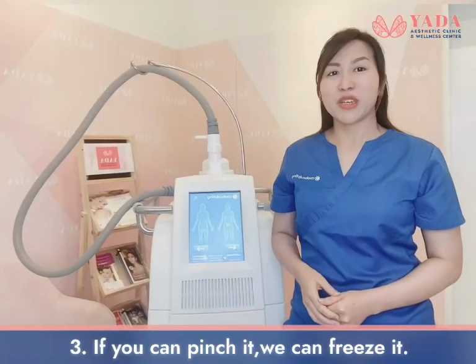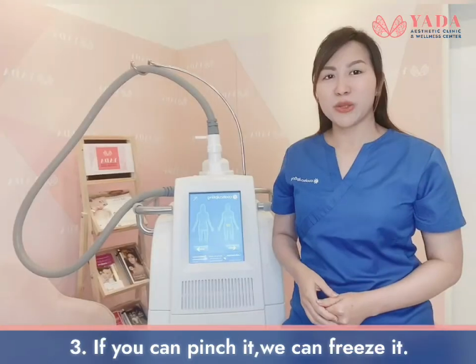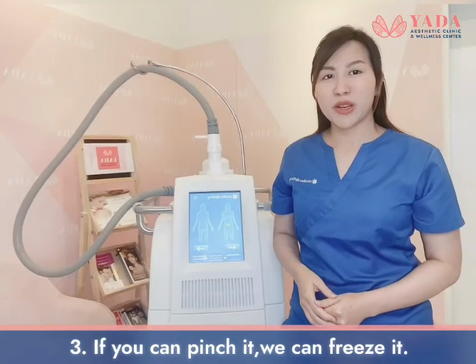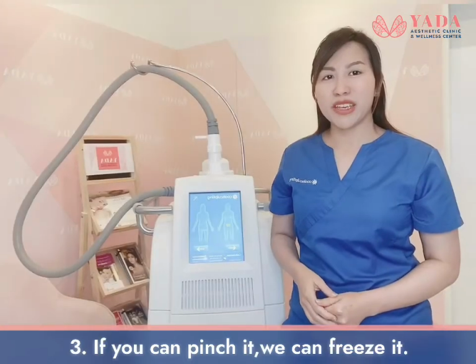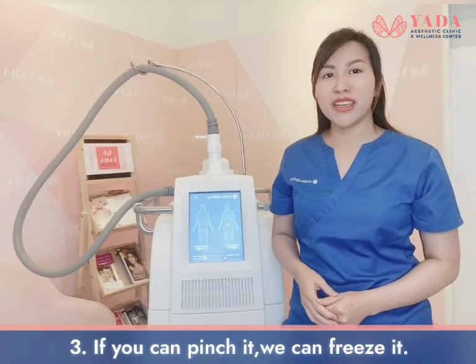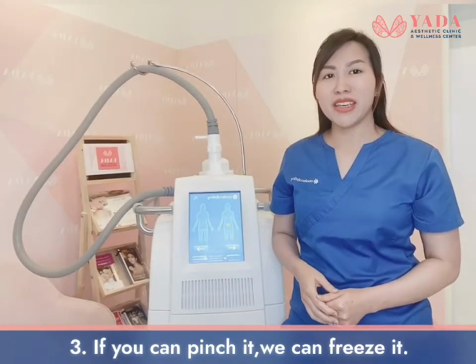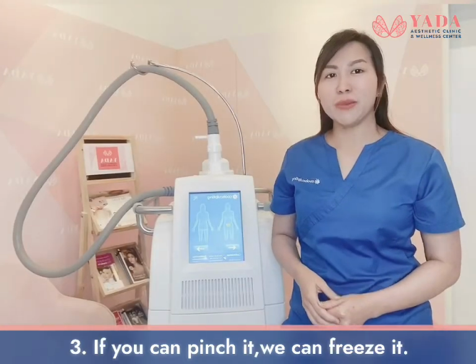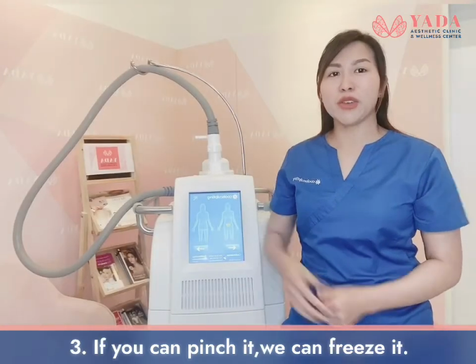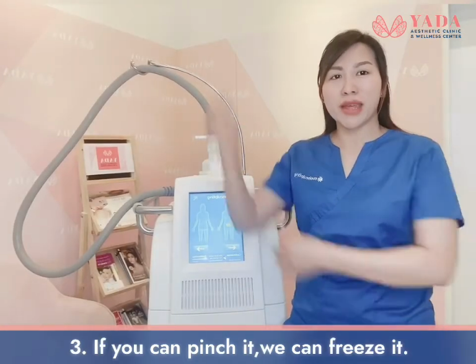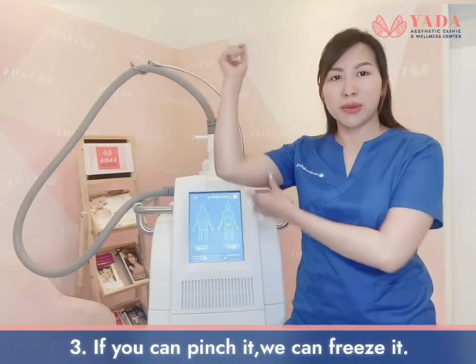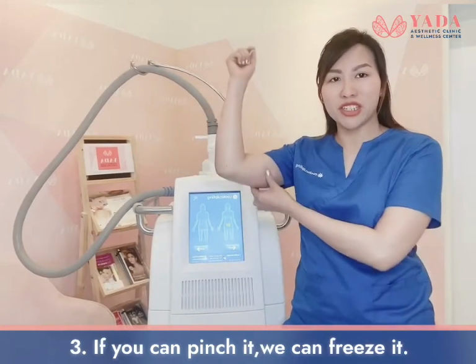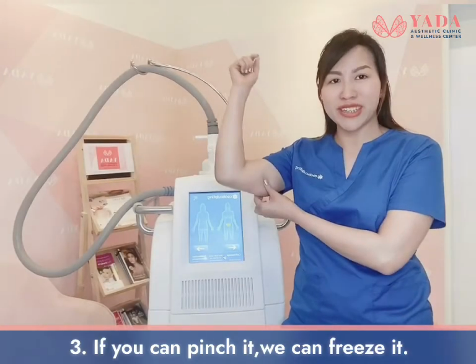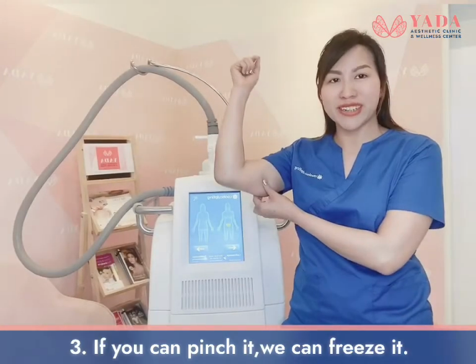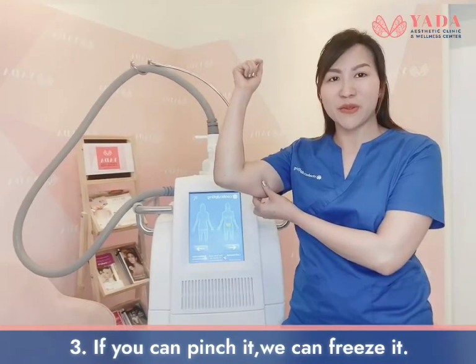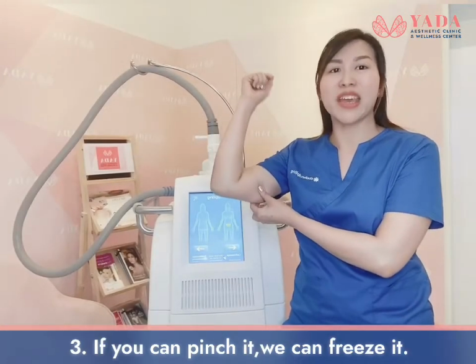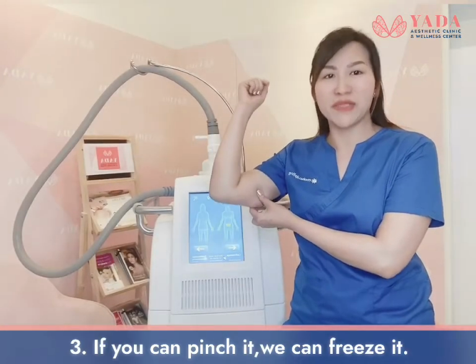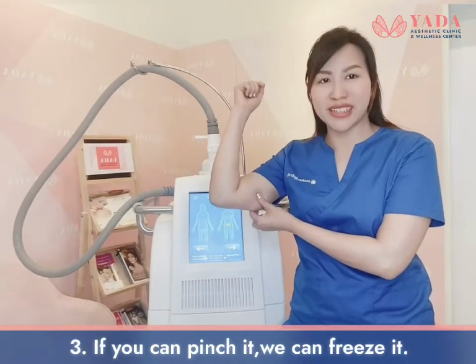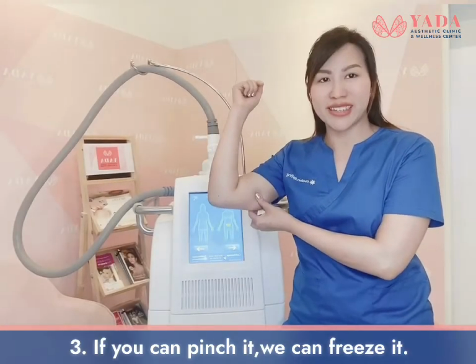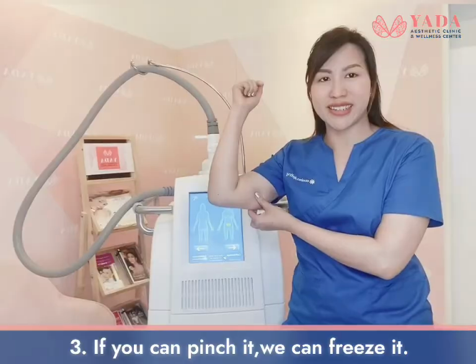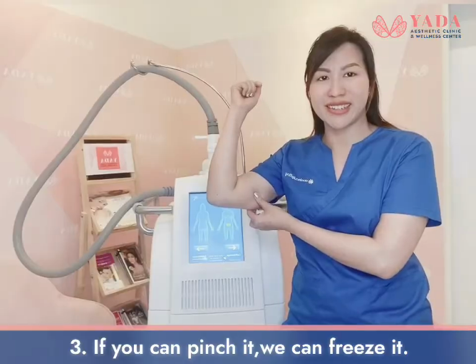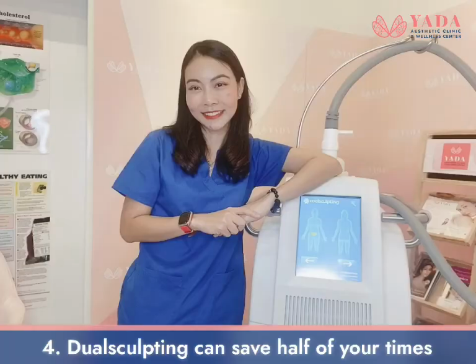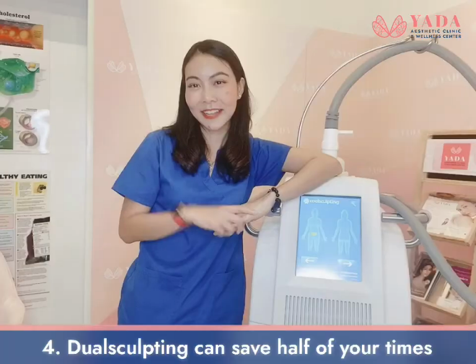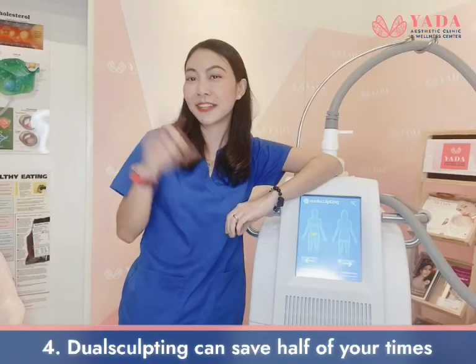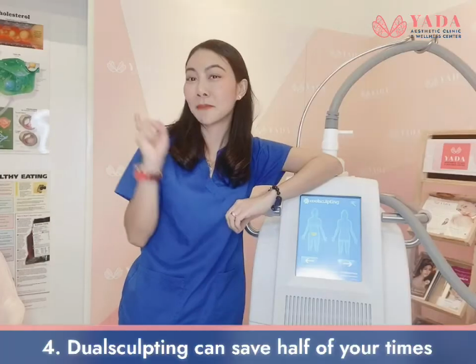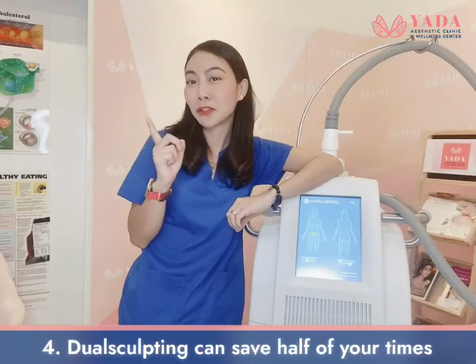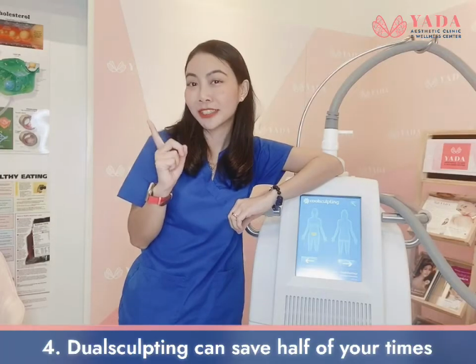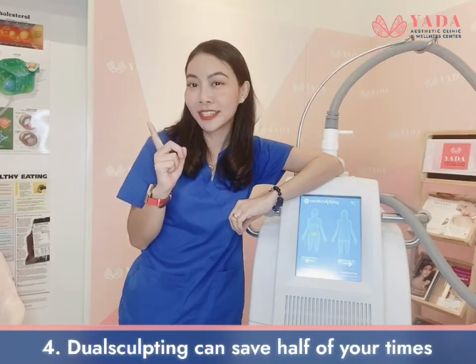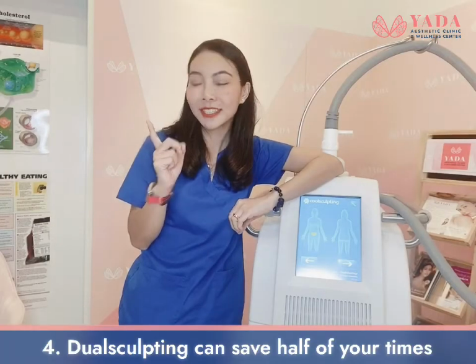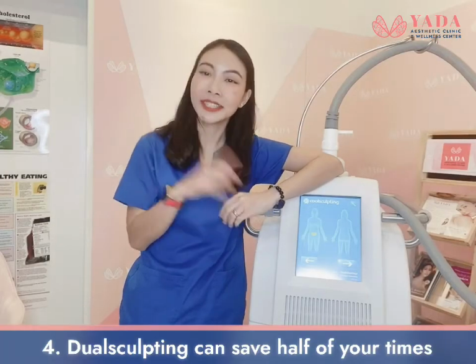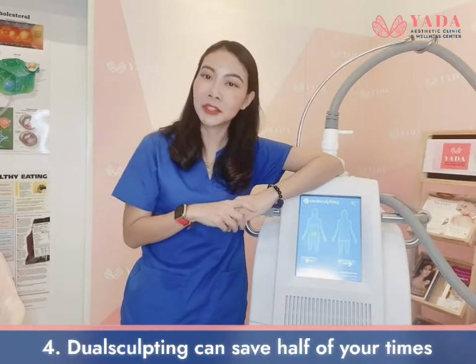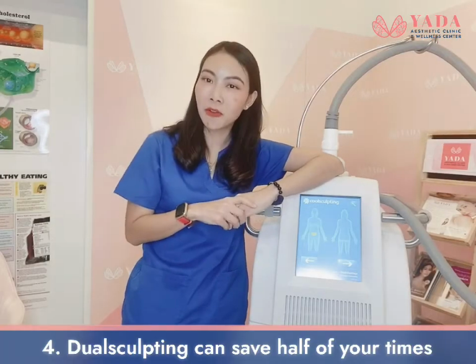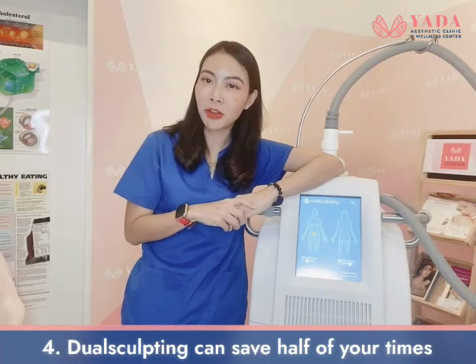CoolSculpting — if you can pinch it, we can pinch it.